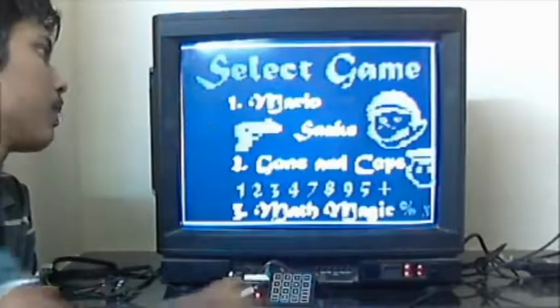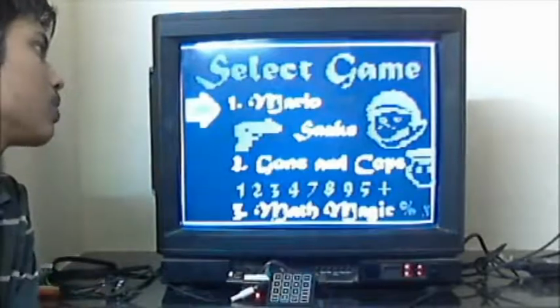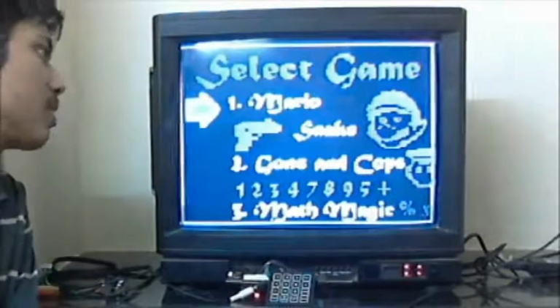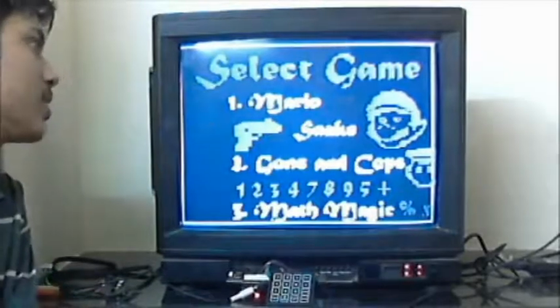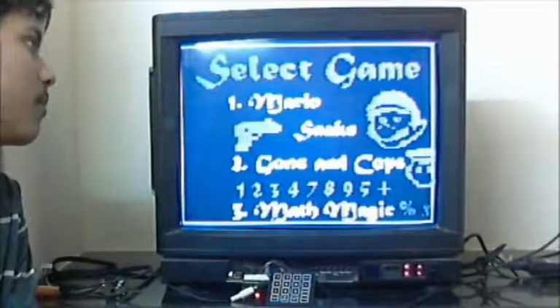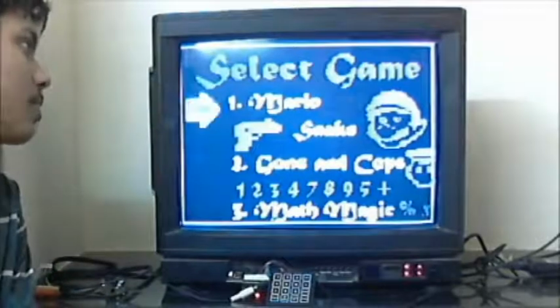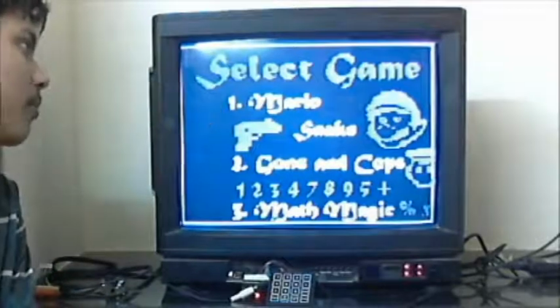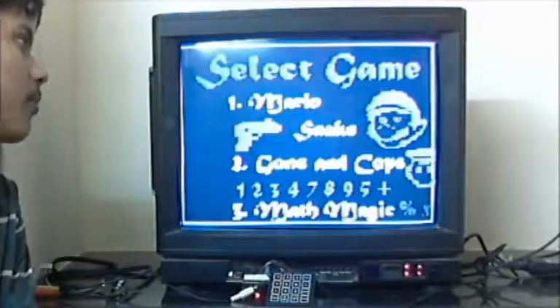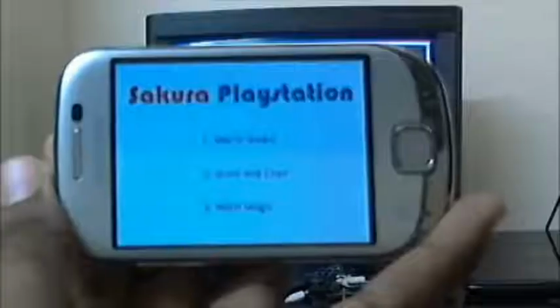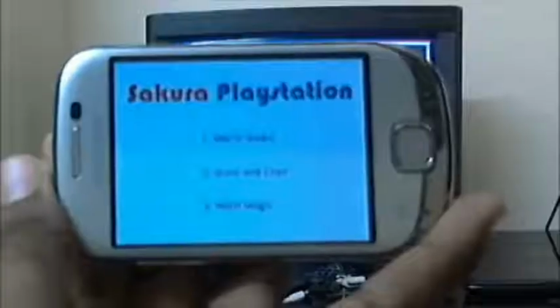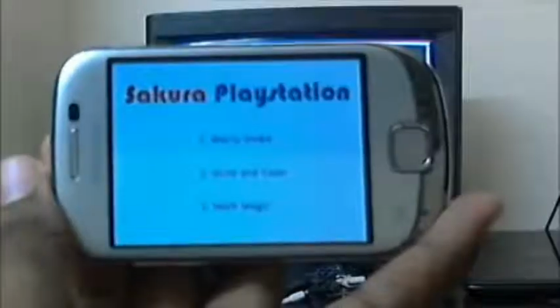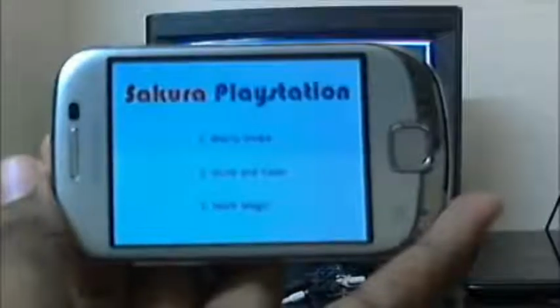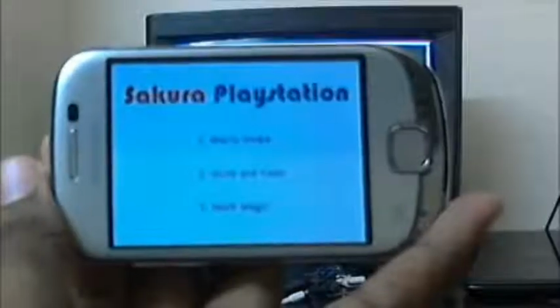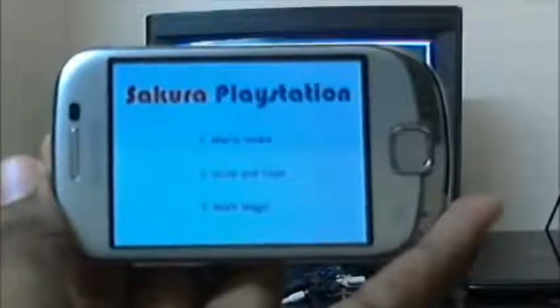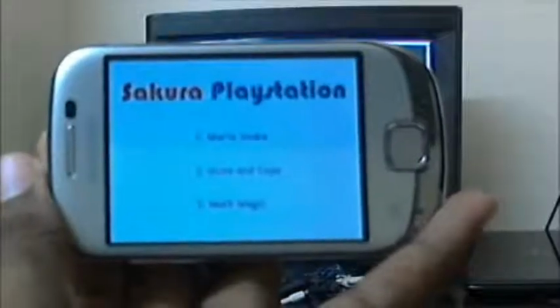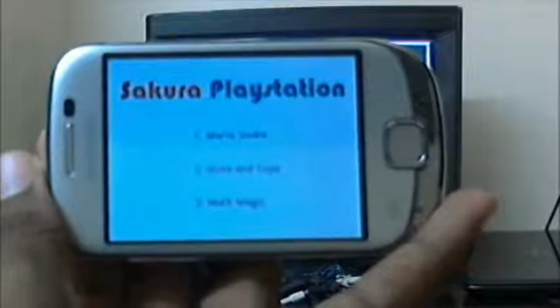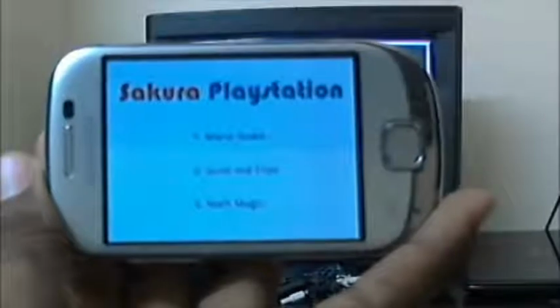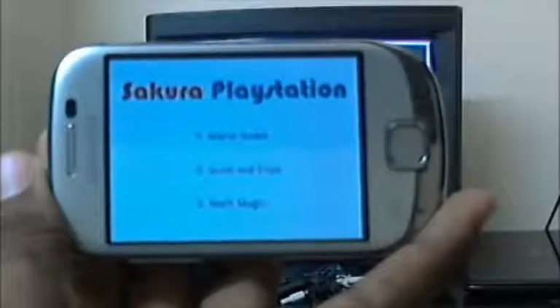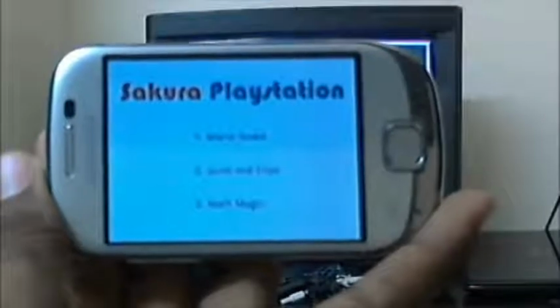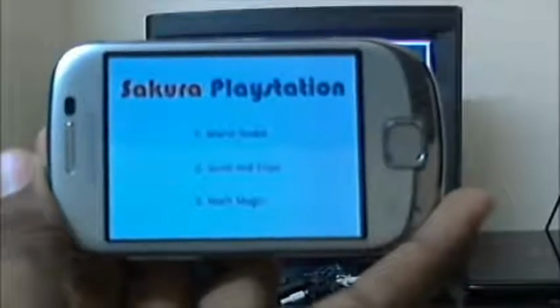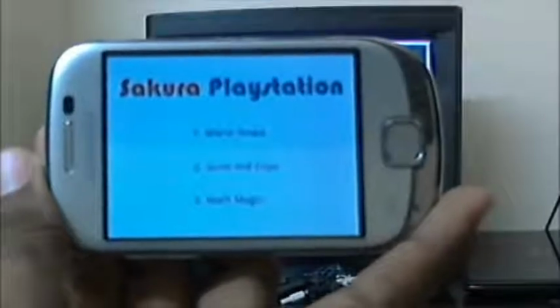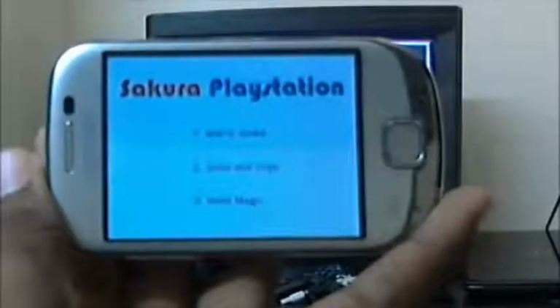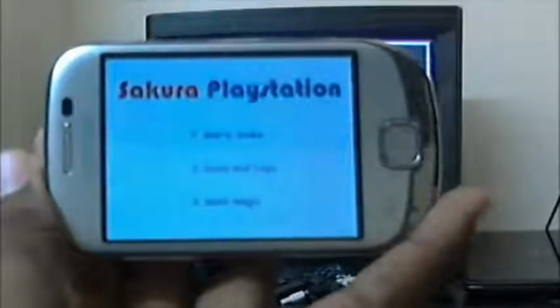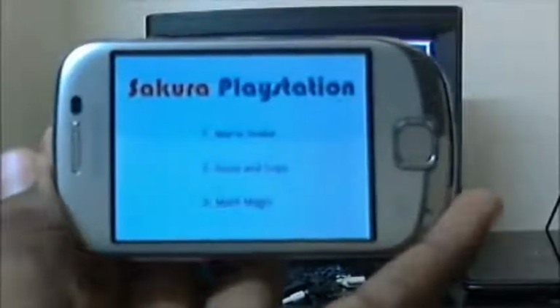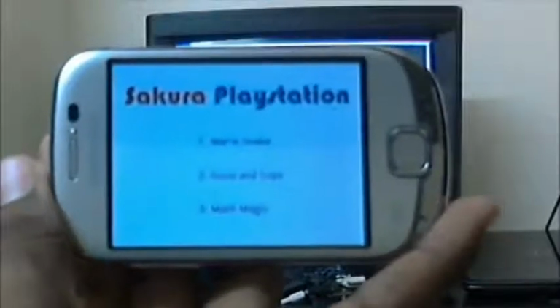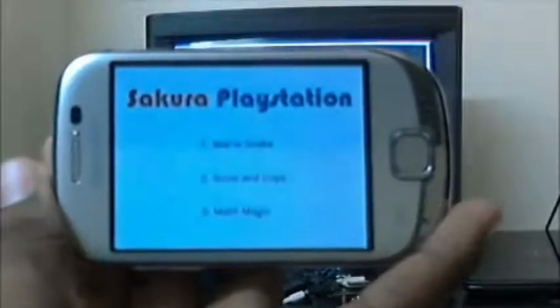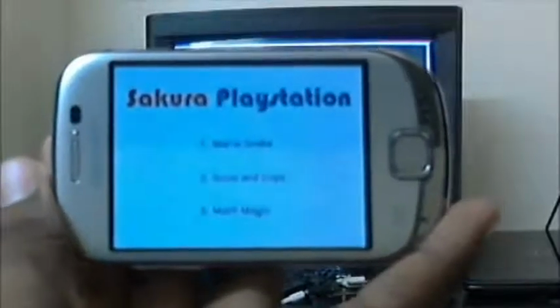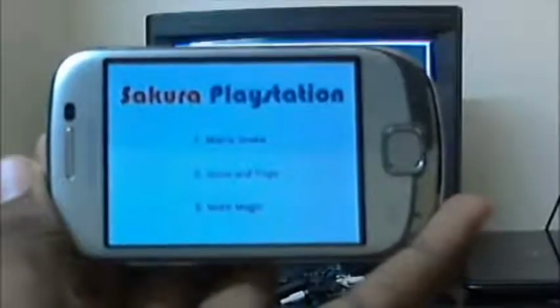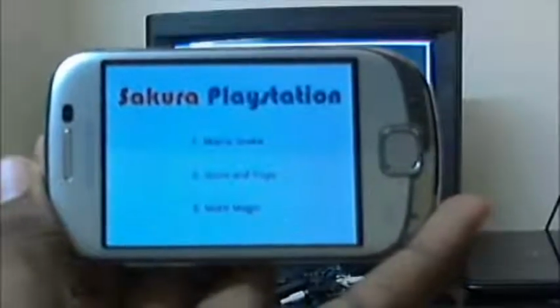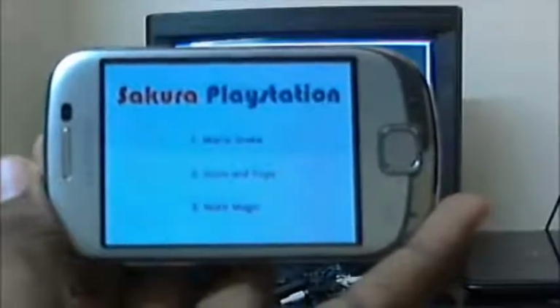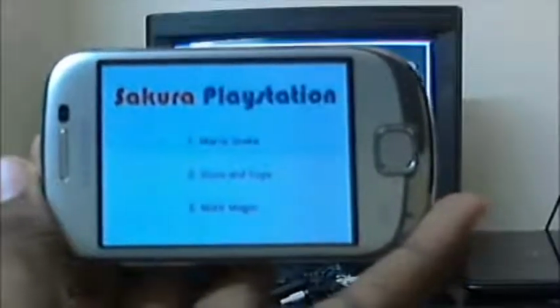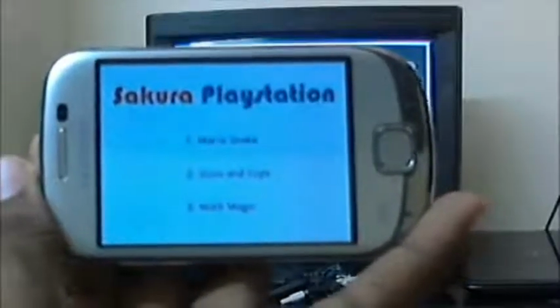This is the menu screen. All the while the PlayStation is running, an Android app runs in synchronization with the PlayStation using Bluetooth.